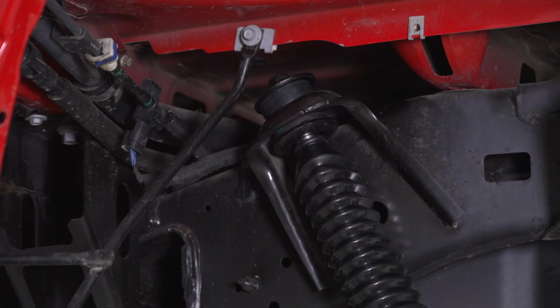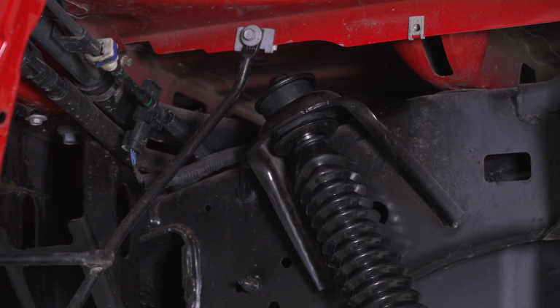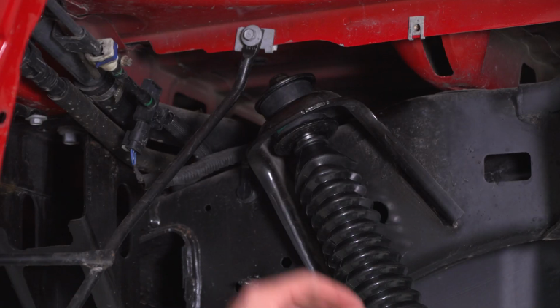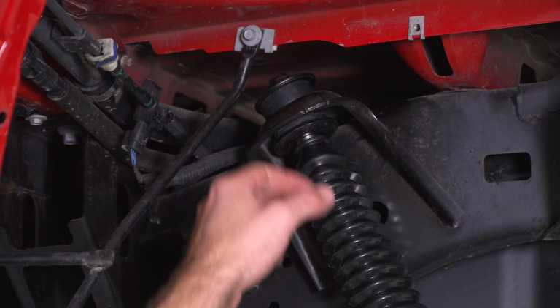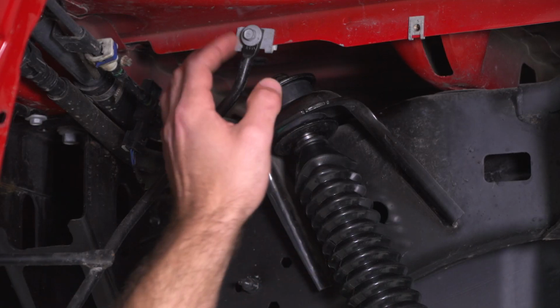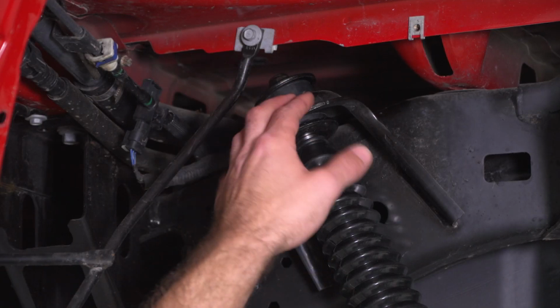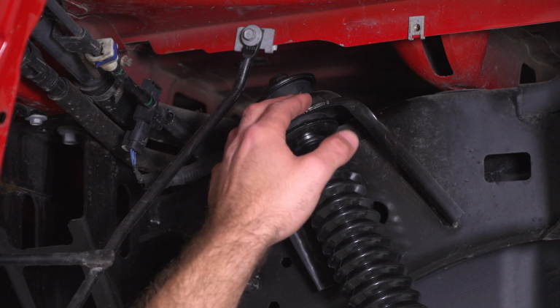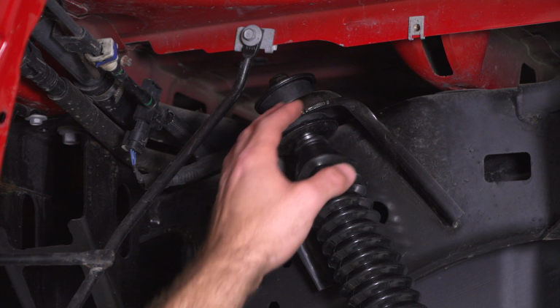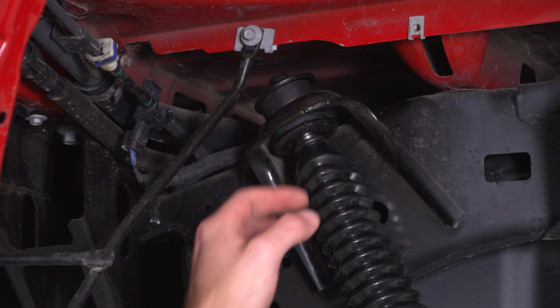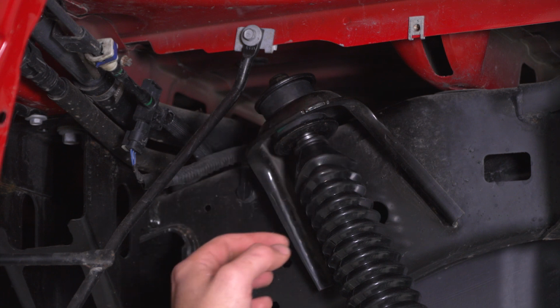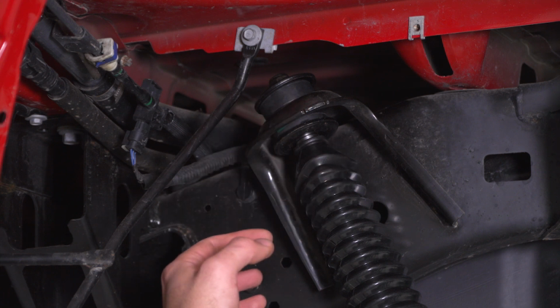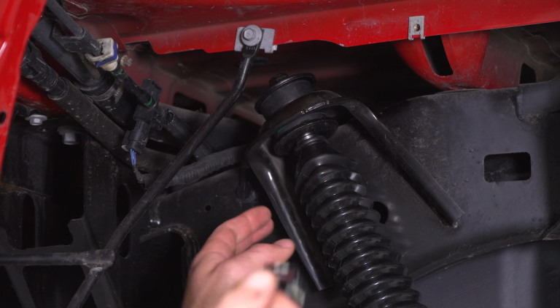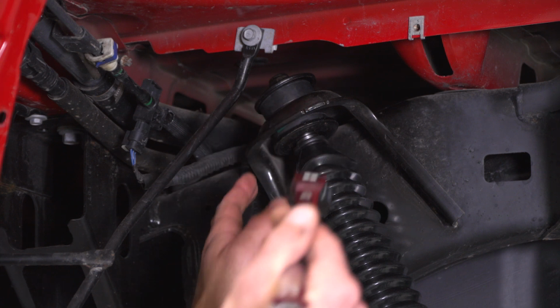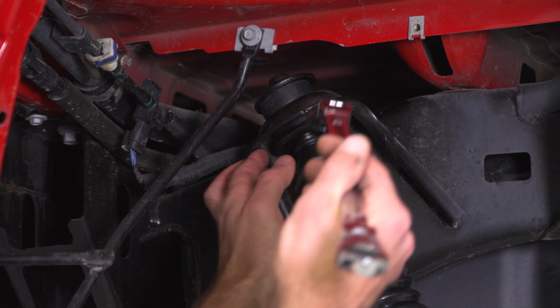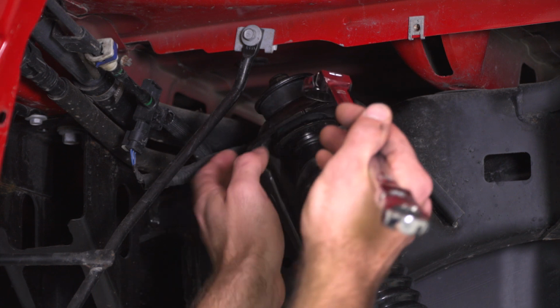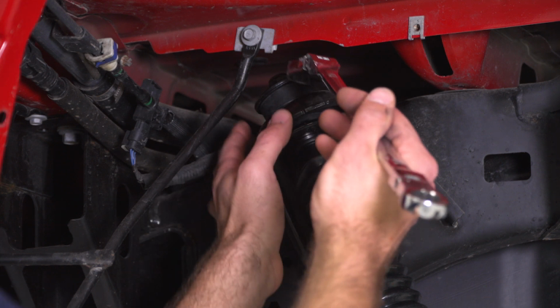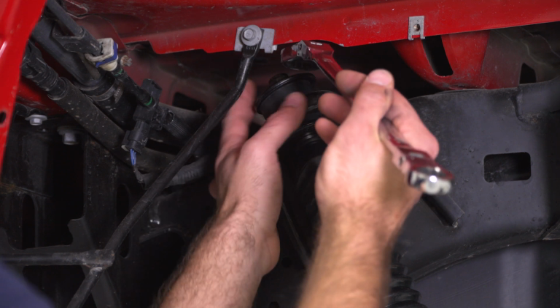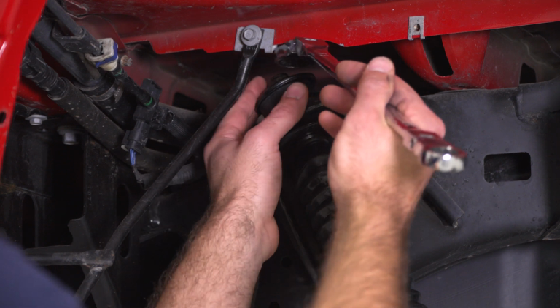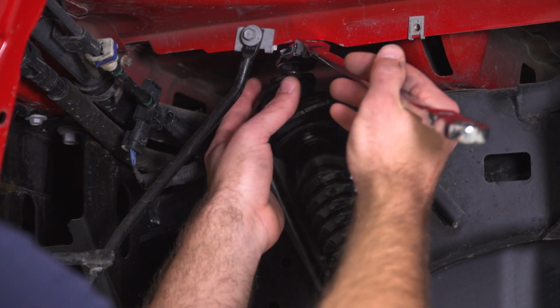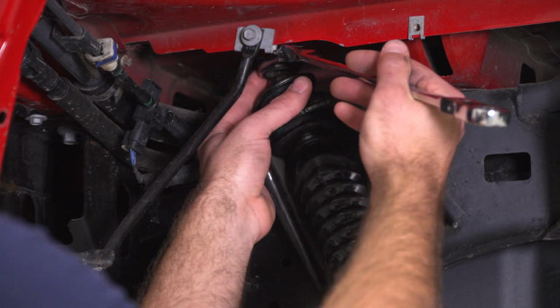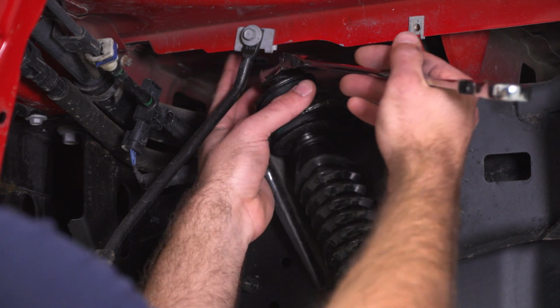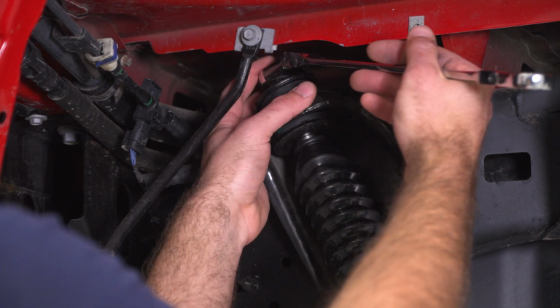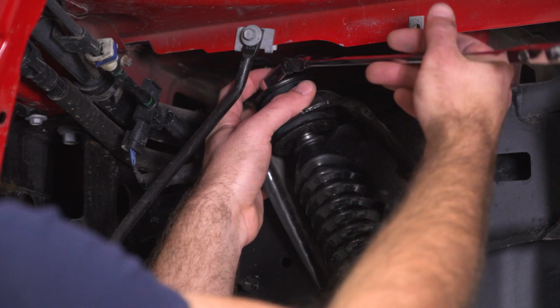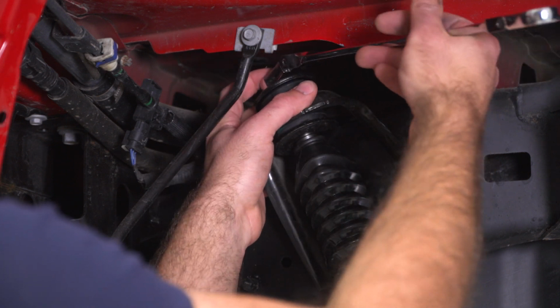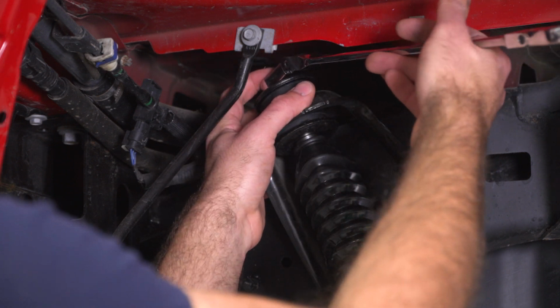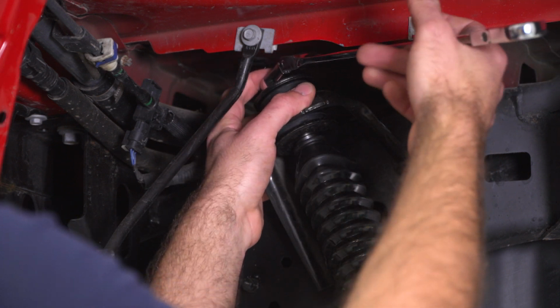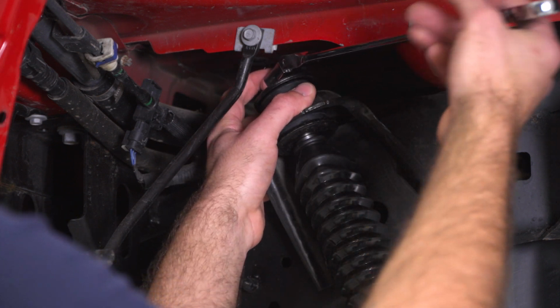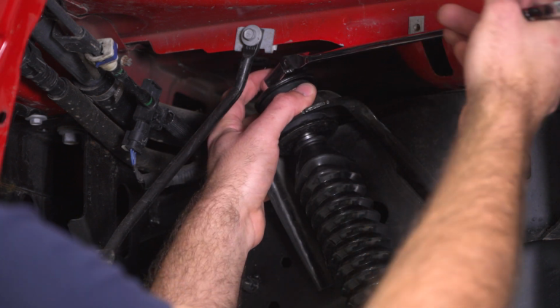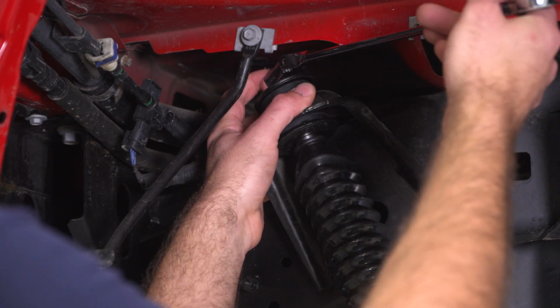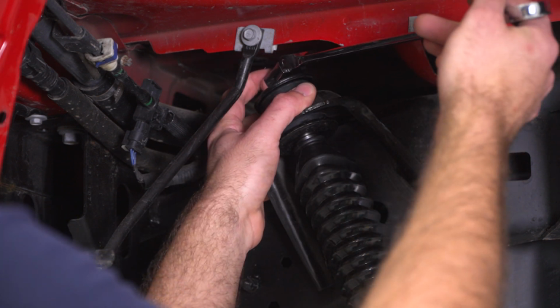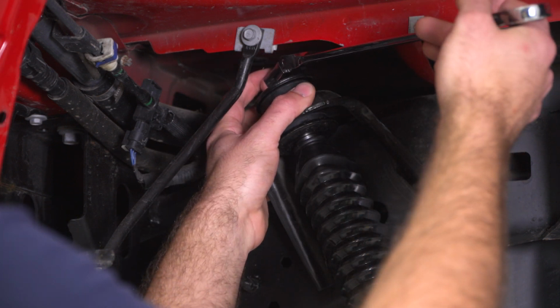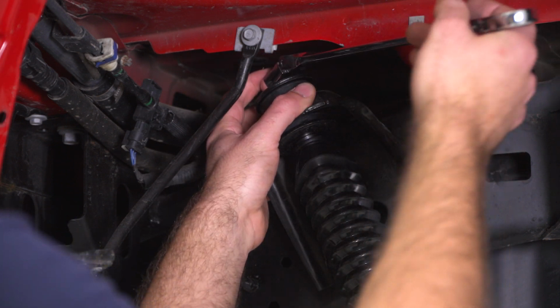Now we can come back up to the top of our shock and take a 19-millimeter ratcheting wrench to tighten down our nut.